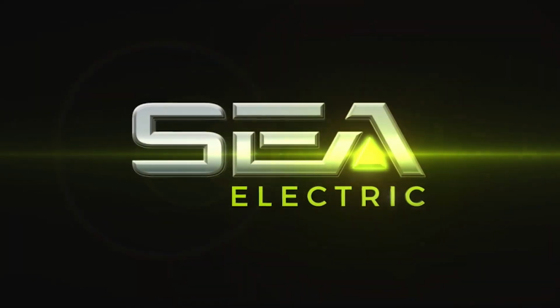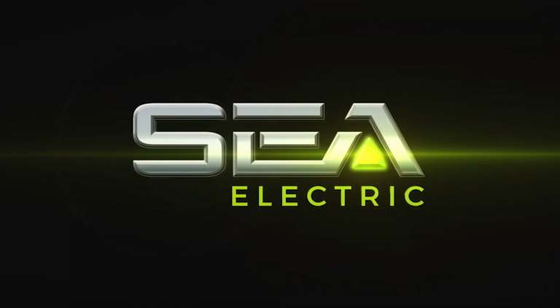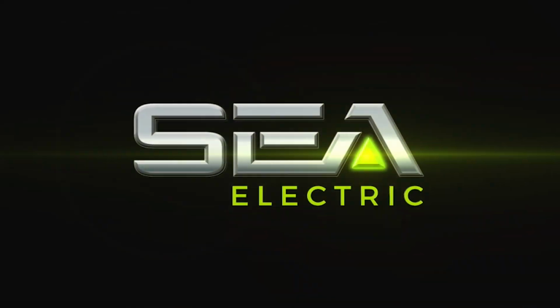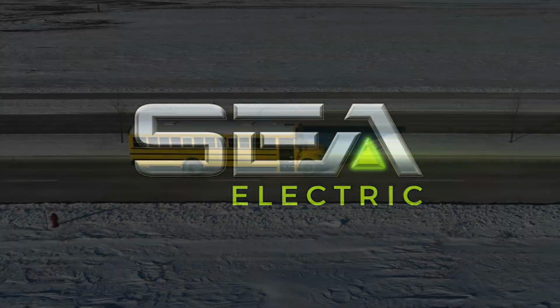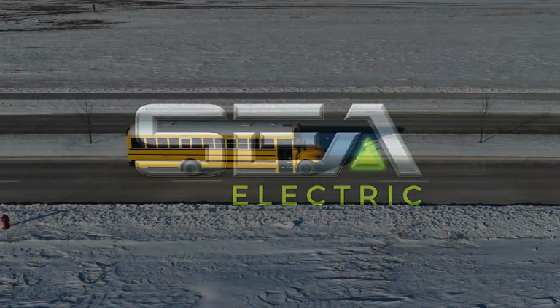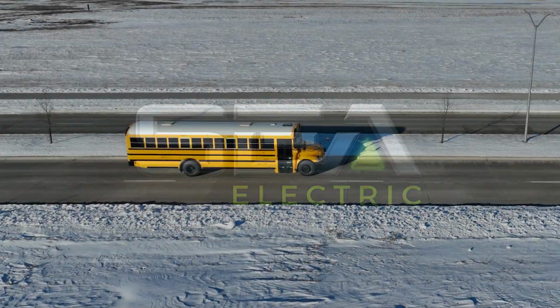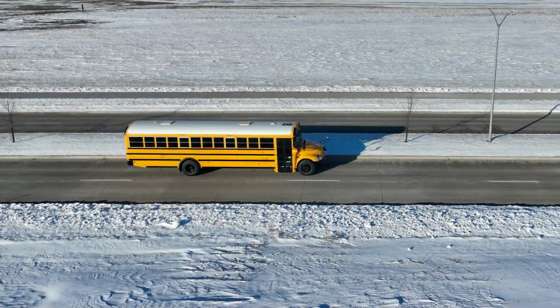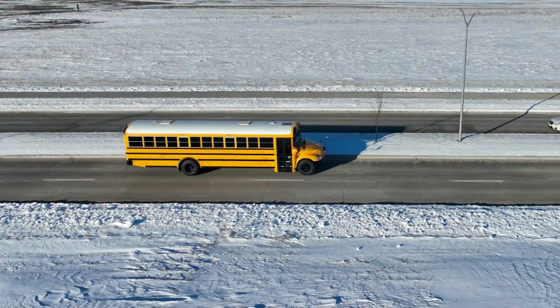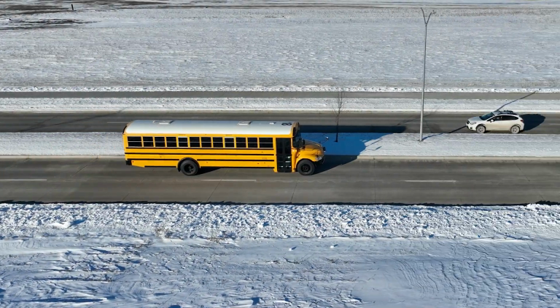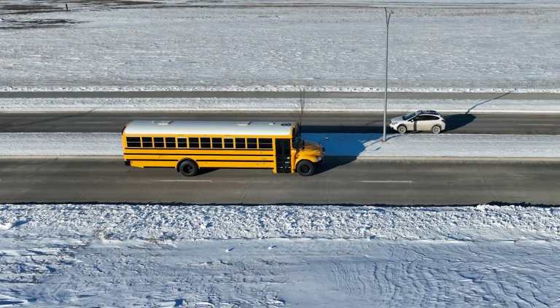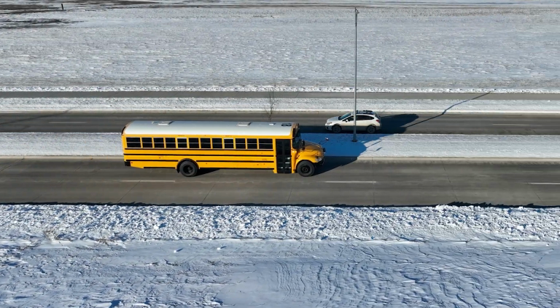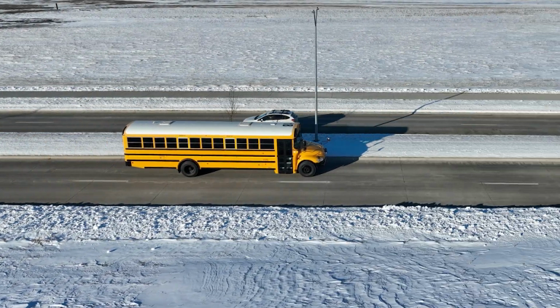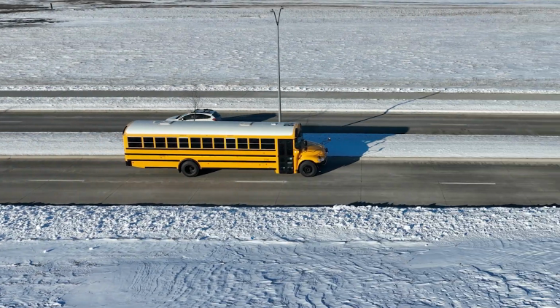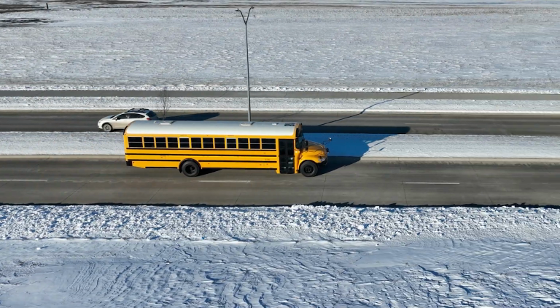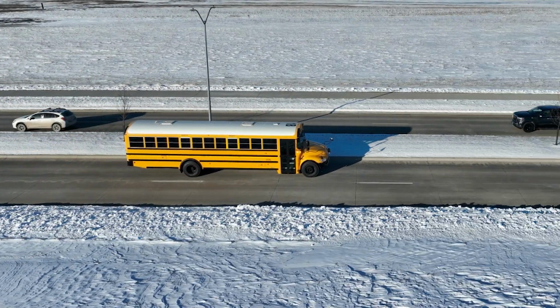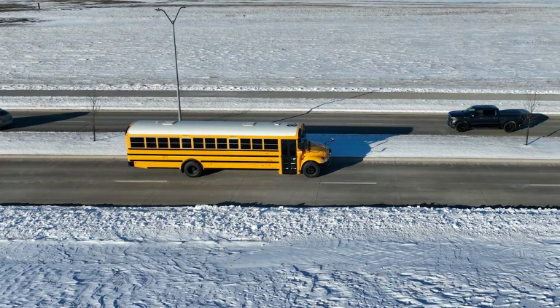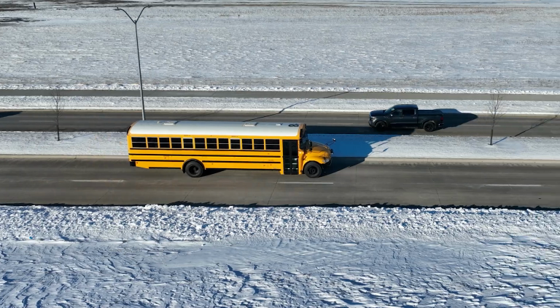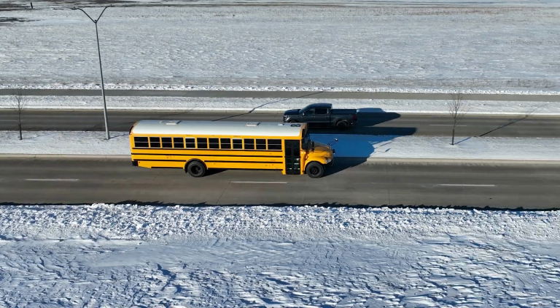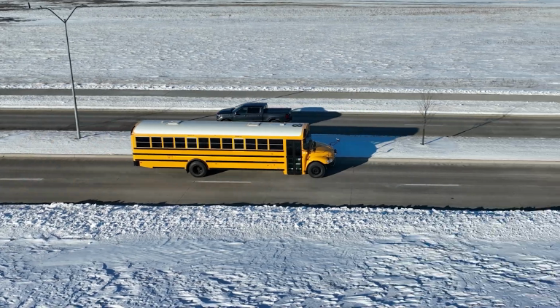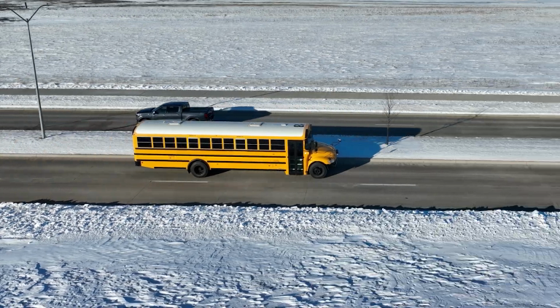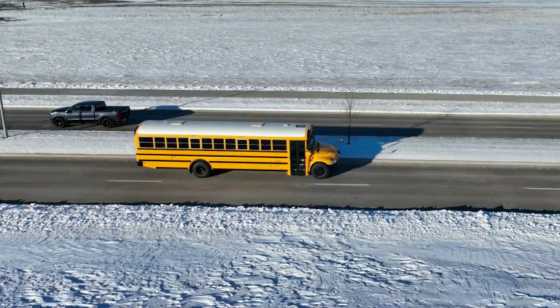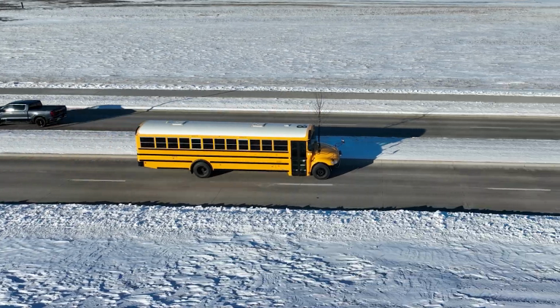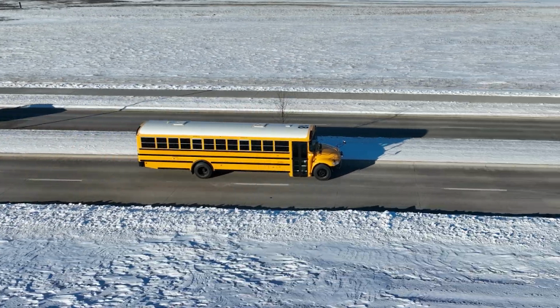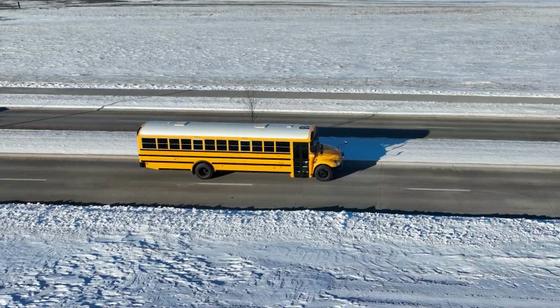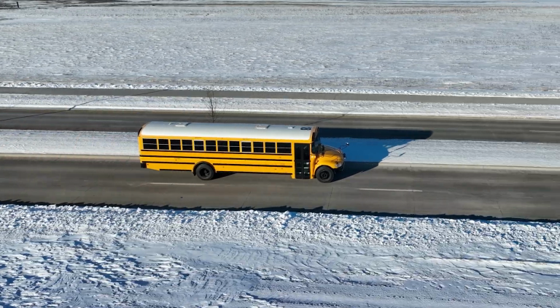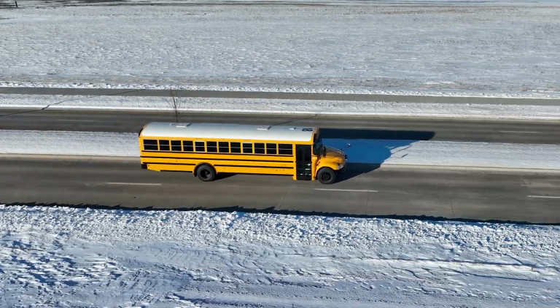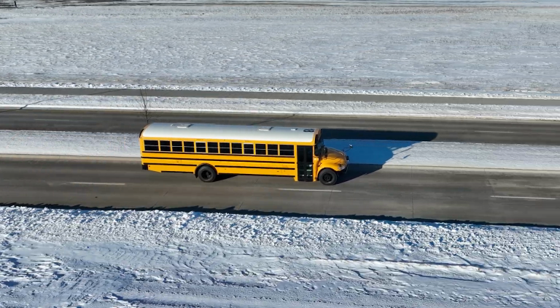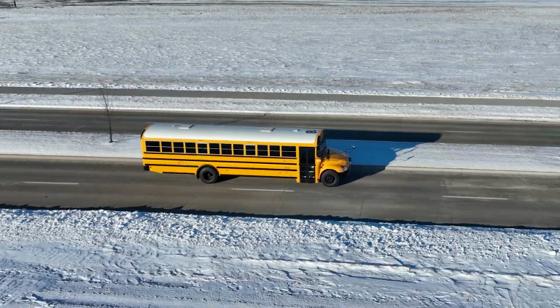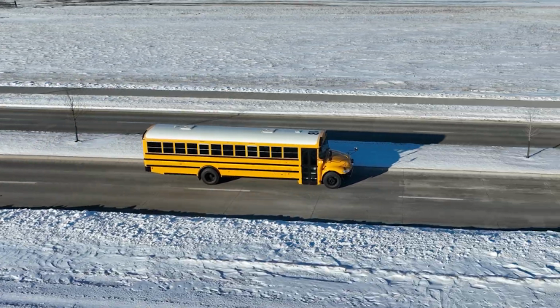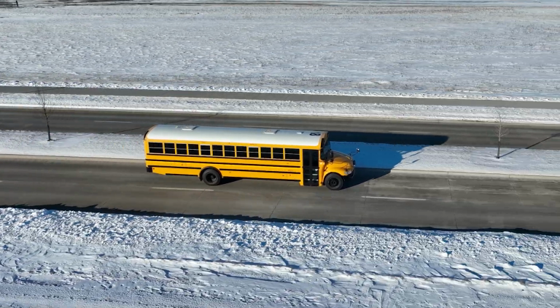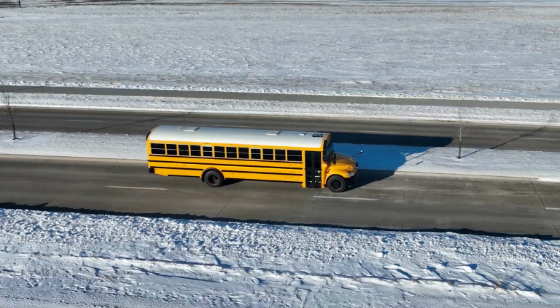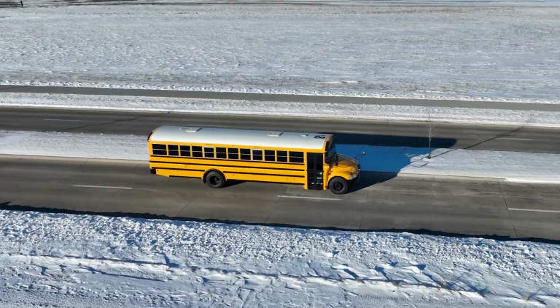This is our Type-C School Bus Repower Kit. We started out with a model year 2017 school bus.